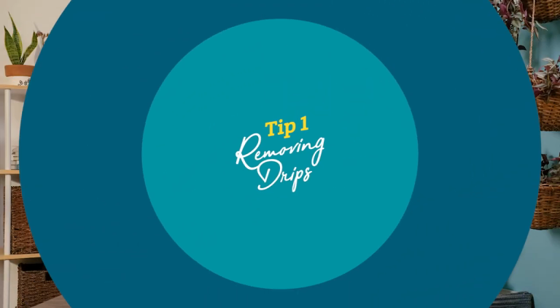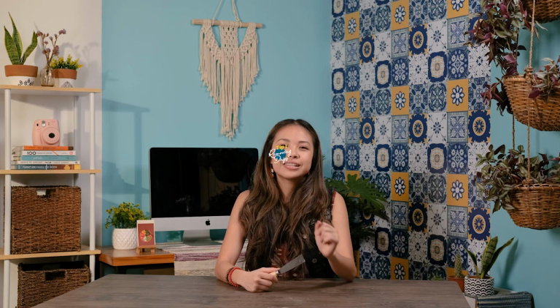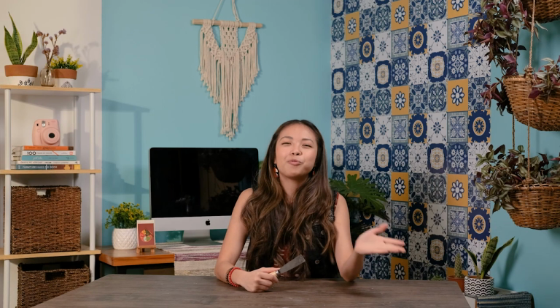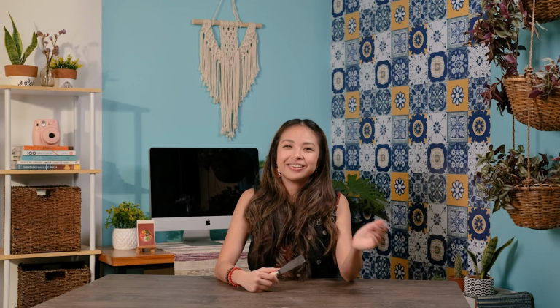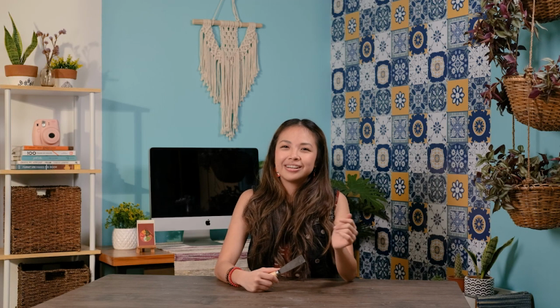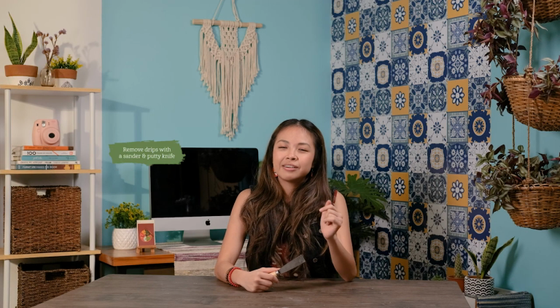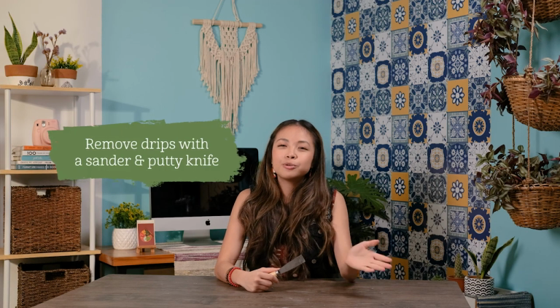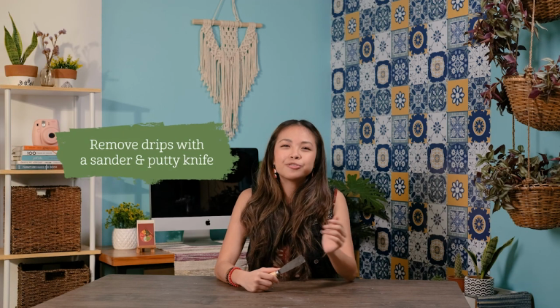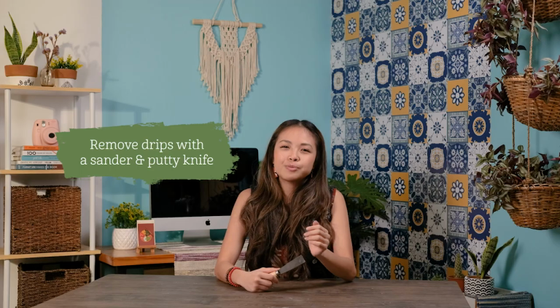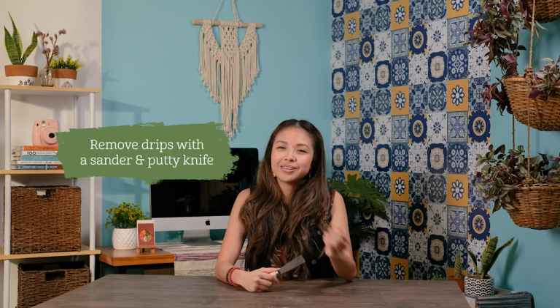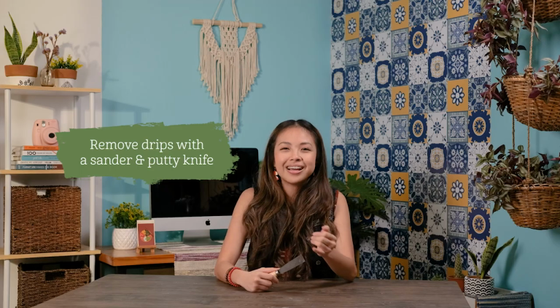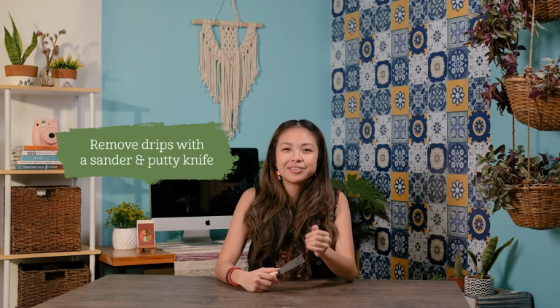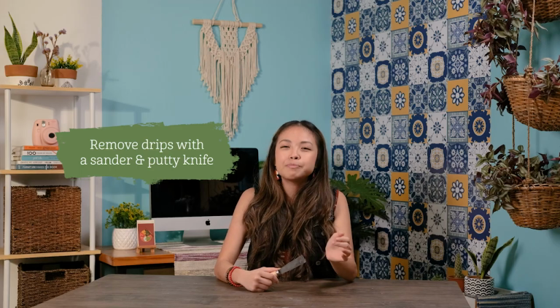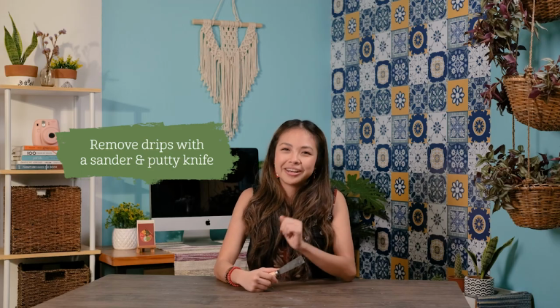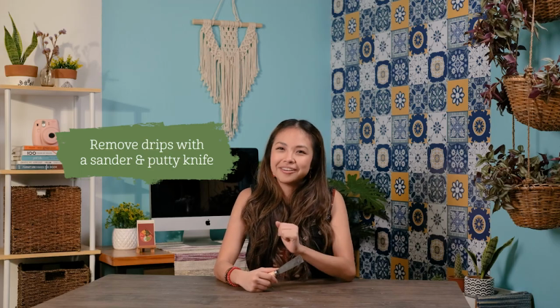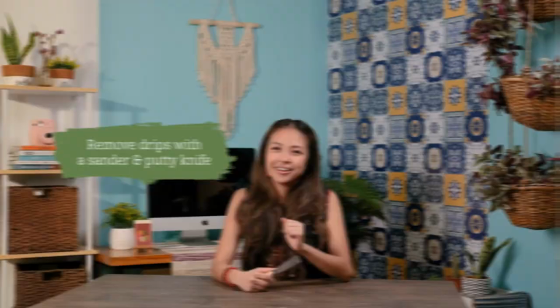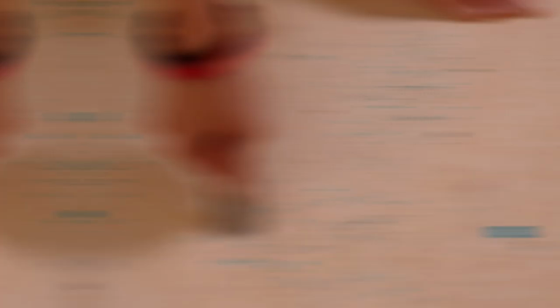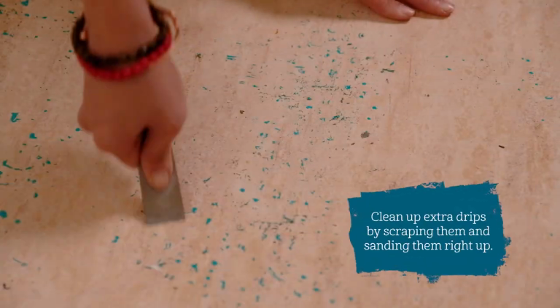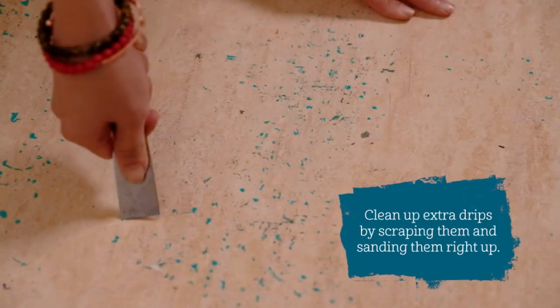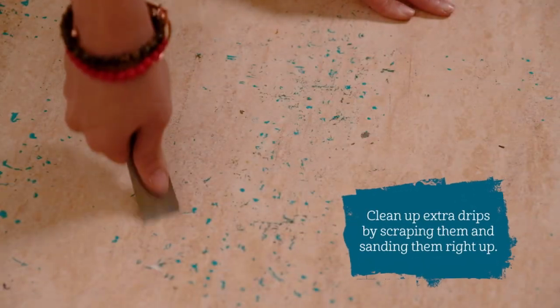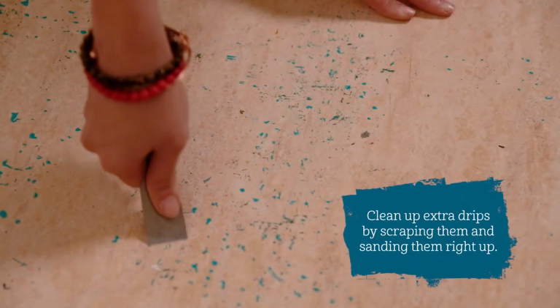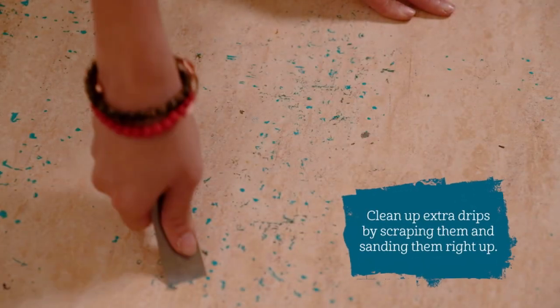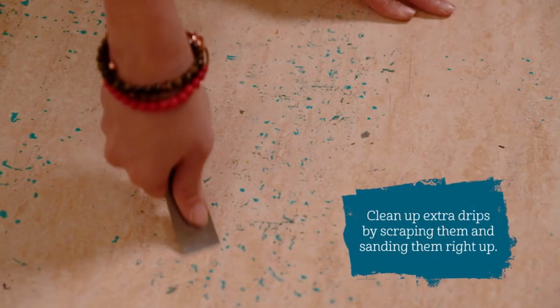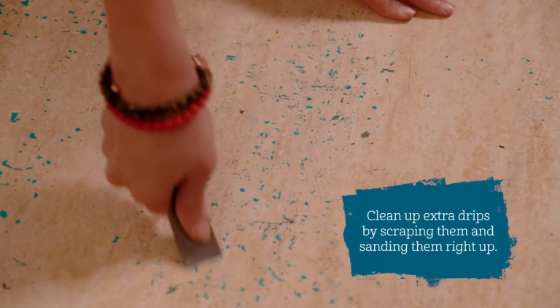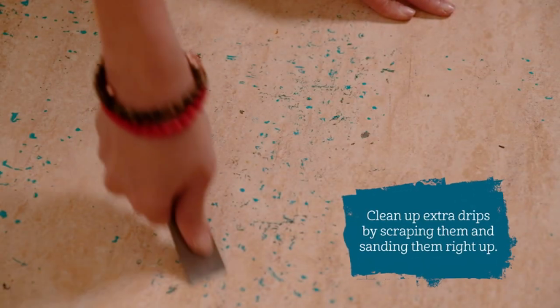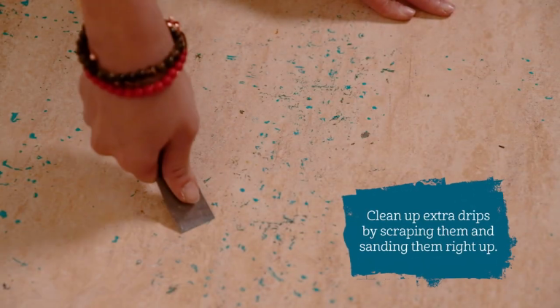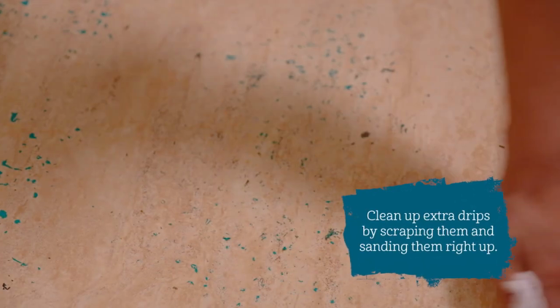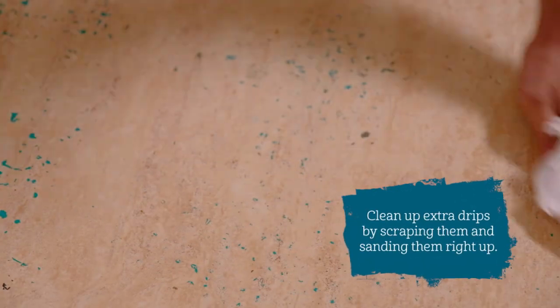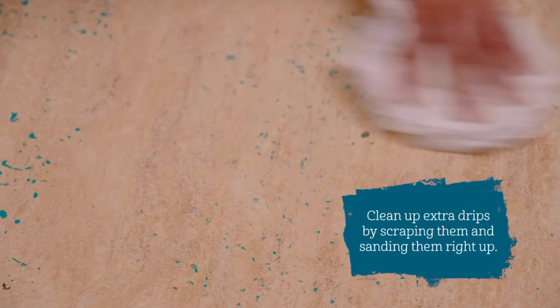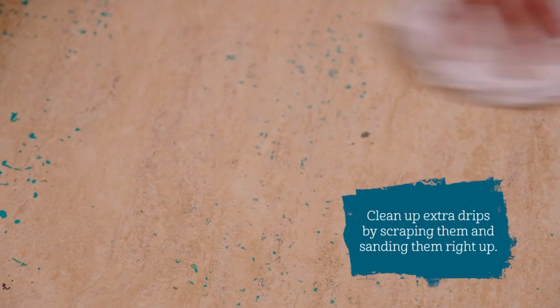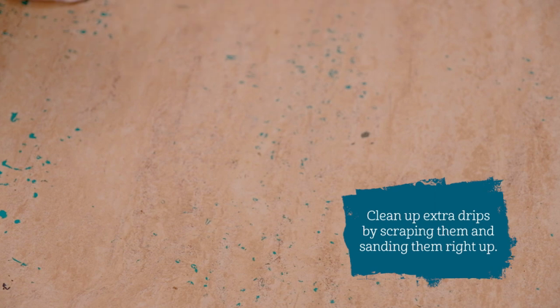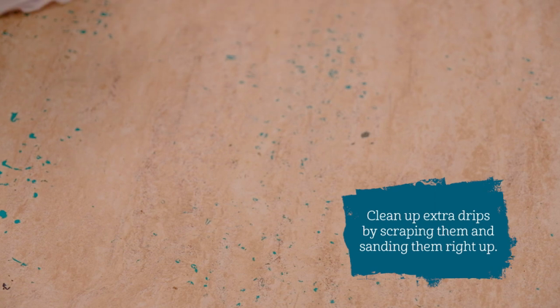Tip 1. Remove drips with a sander. Clean up extra drips by scraping them and sanding them right up.